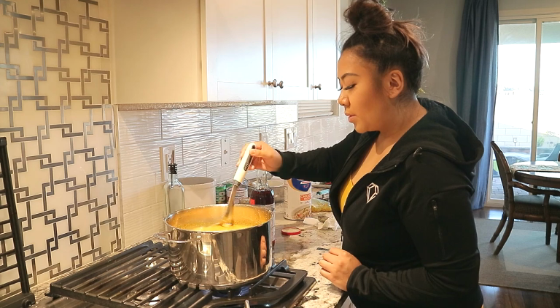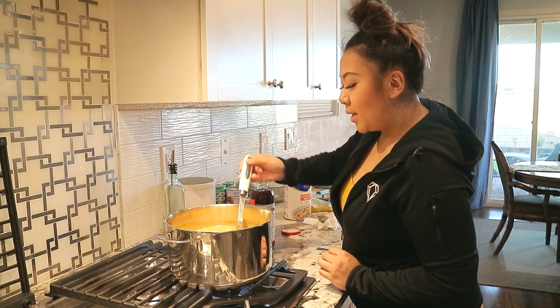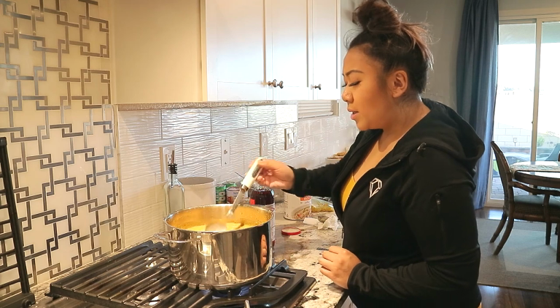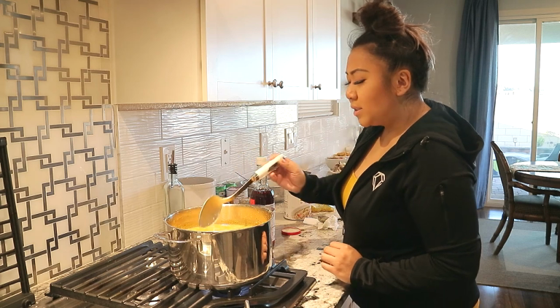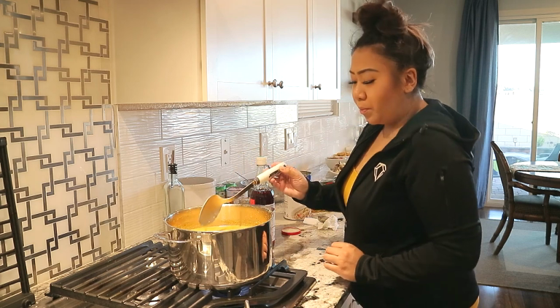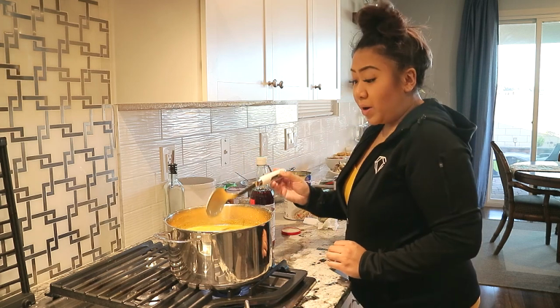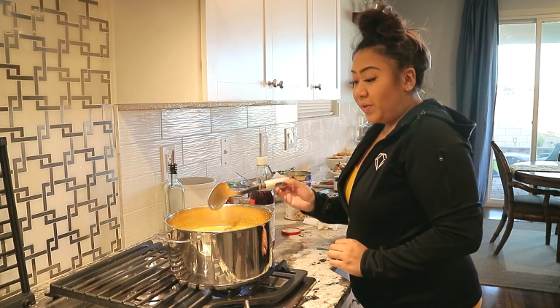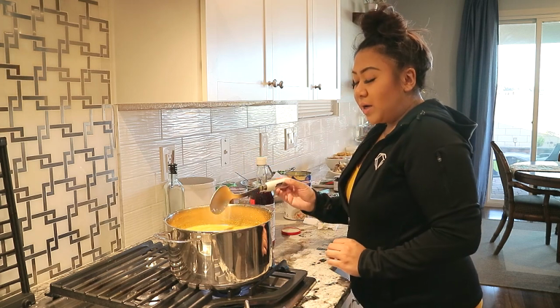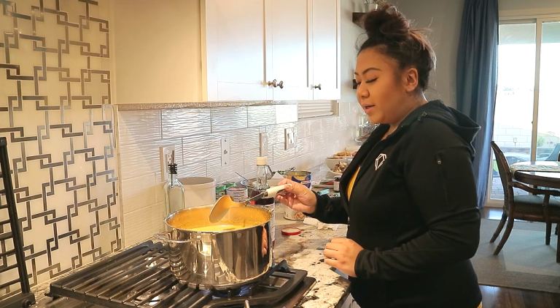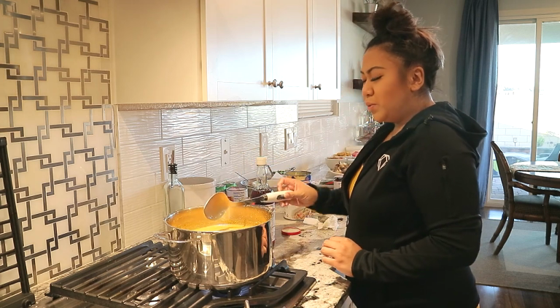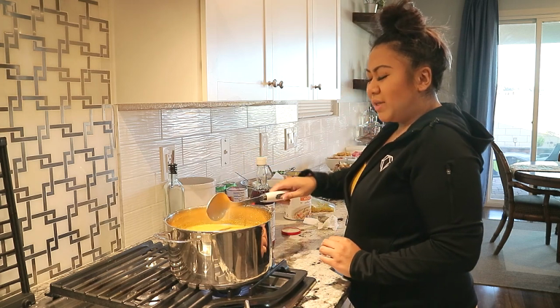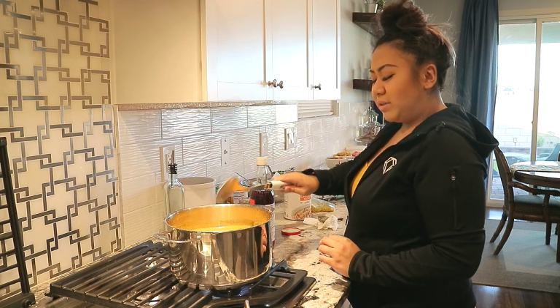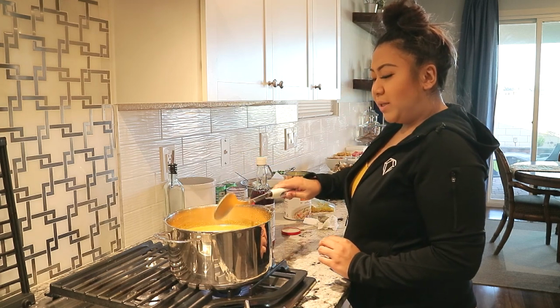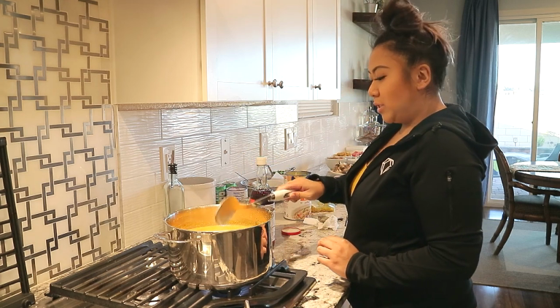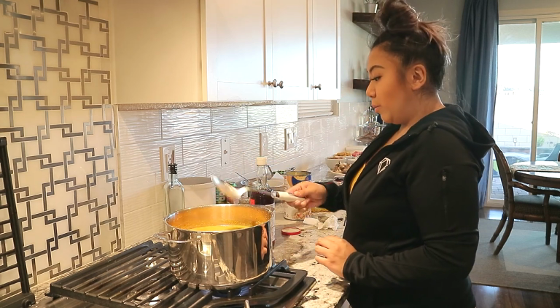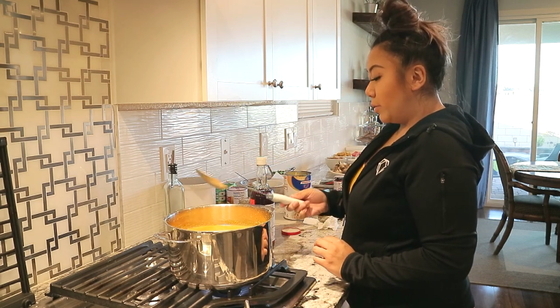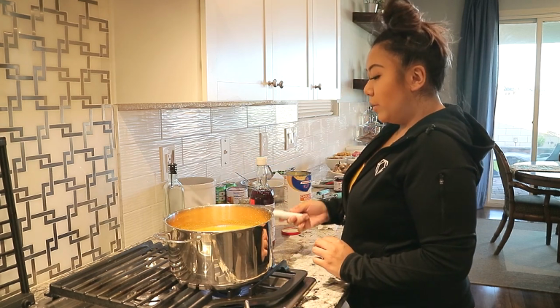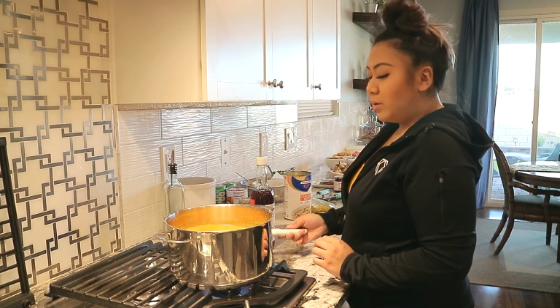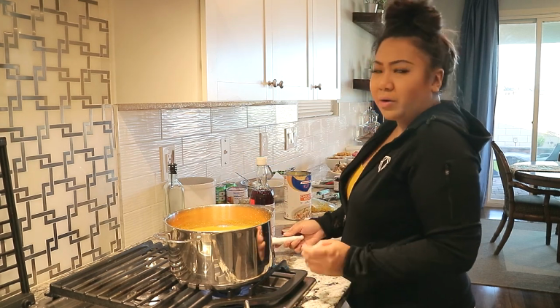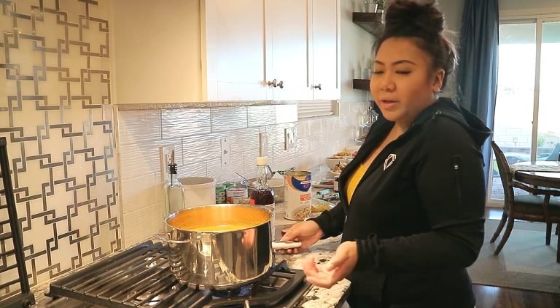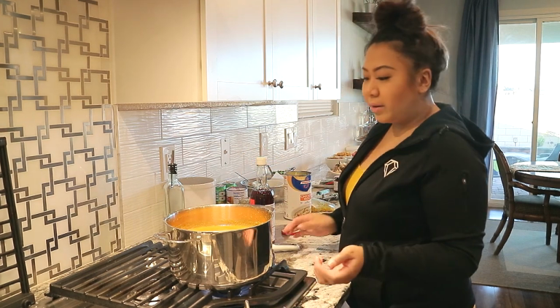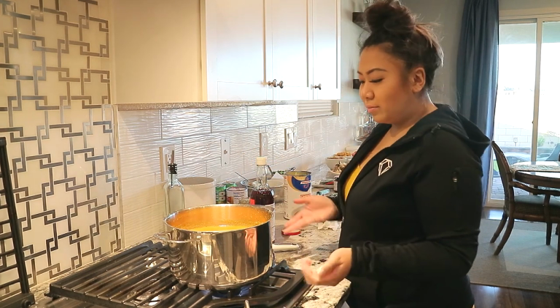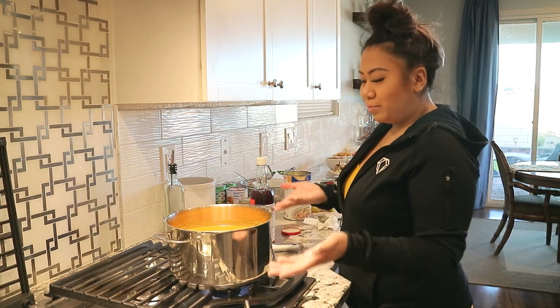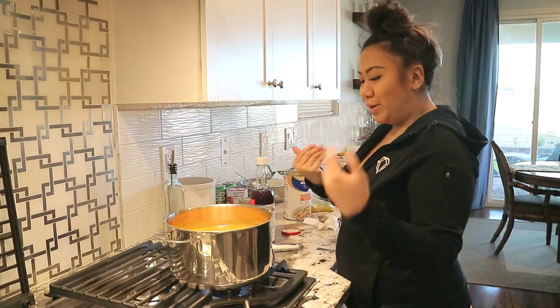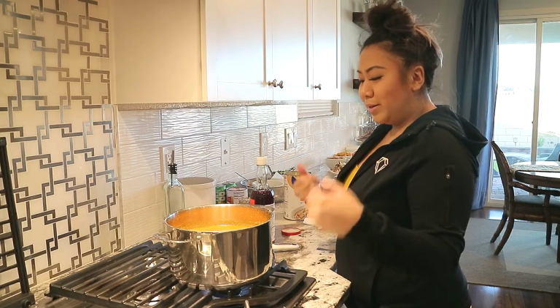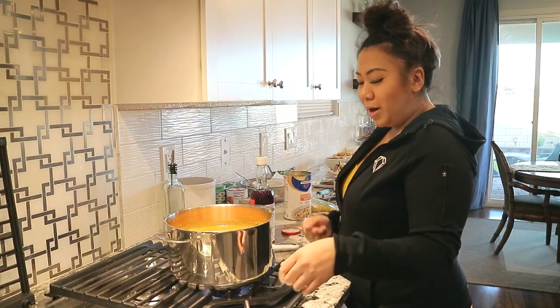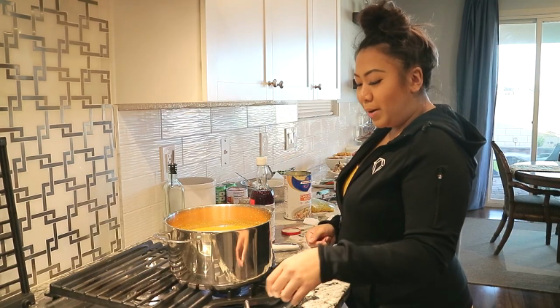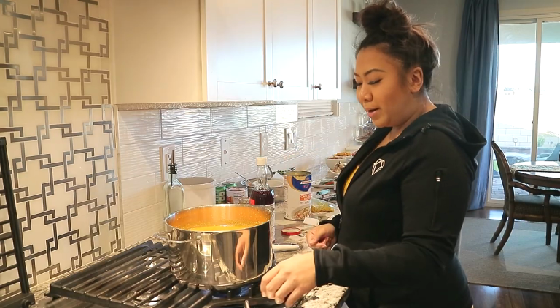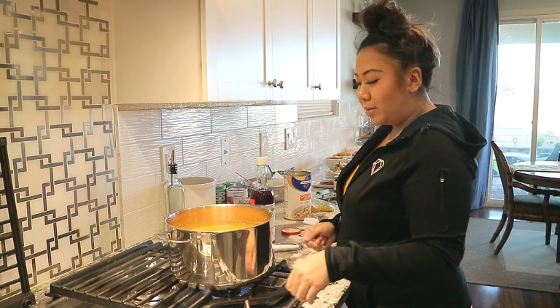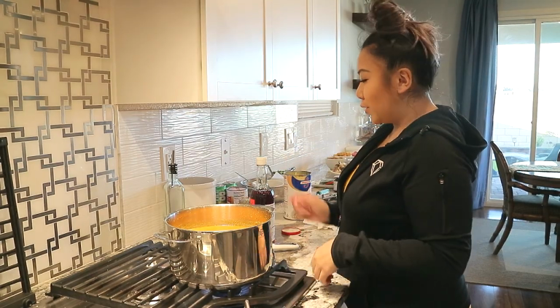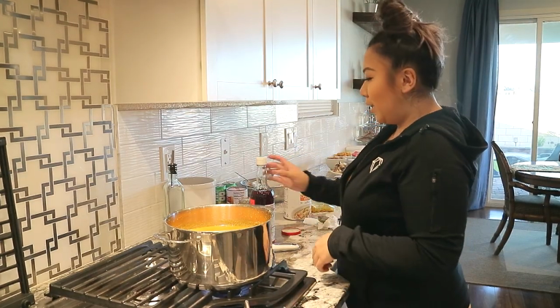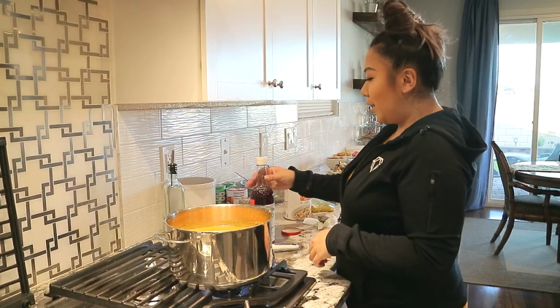As long as the broth is hot, it doesn't really have to be super boiling. You can already put it in the hot pot and start eating.